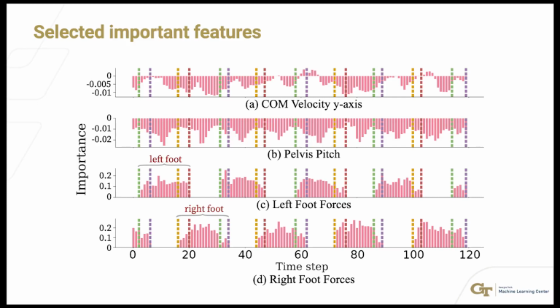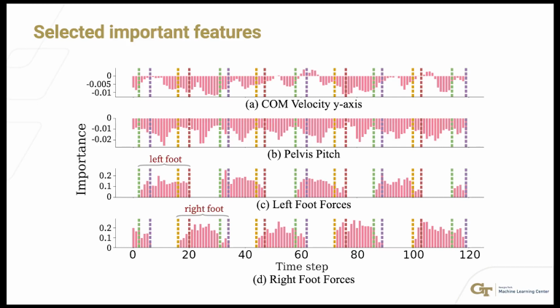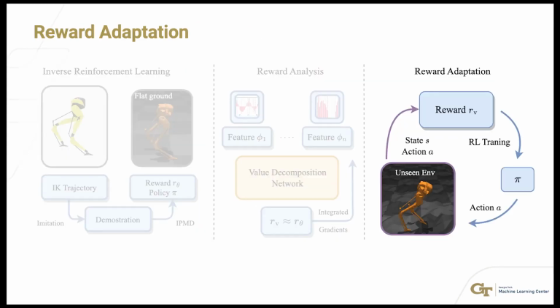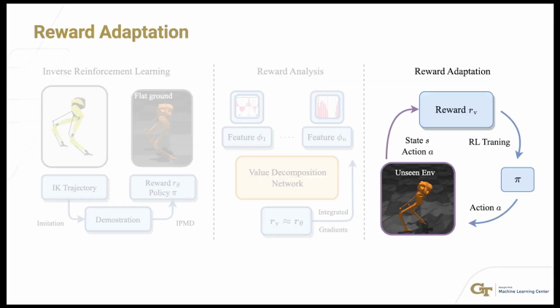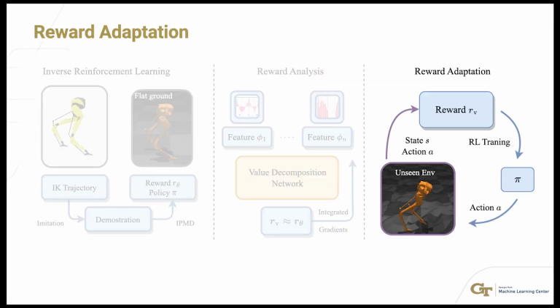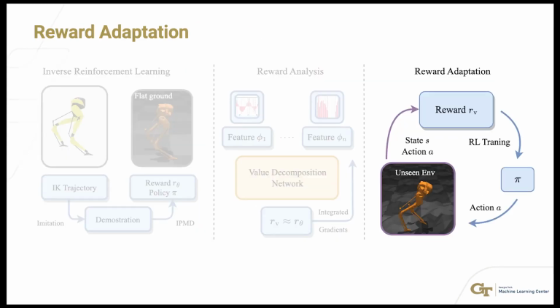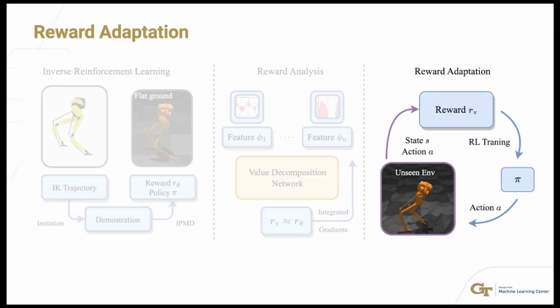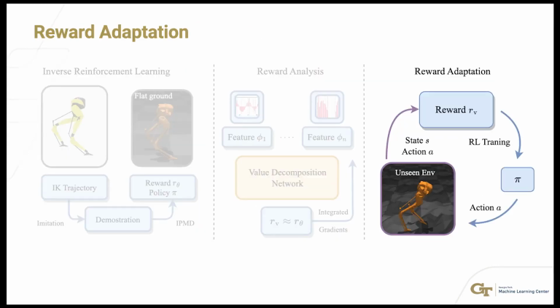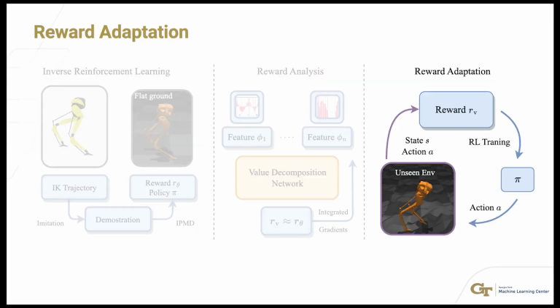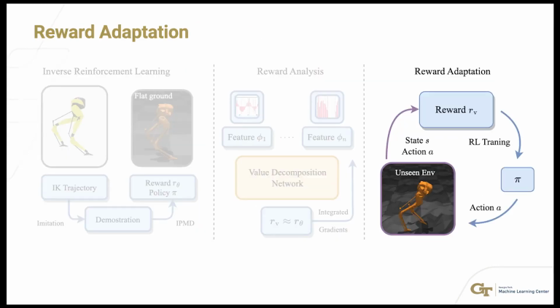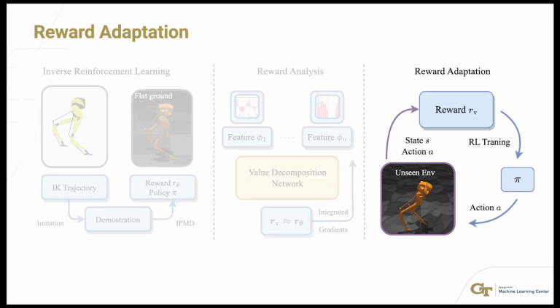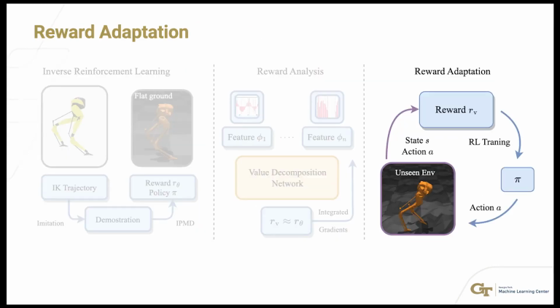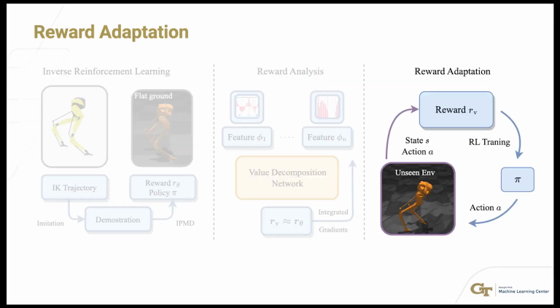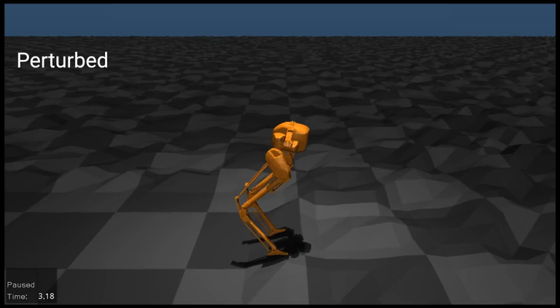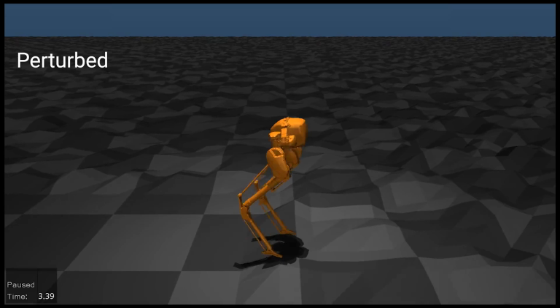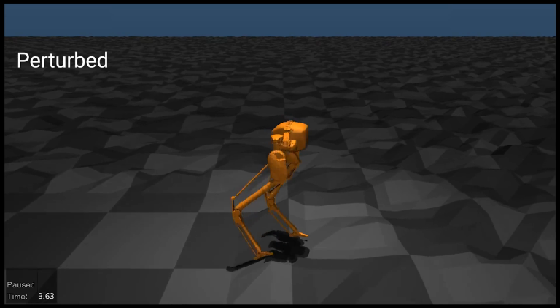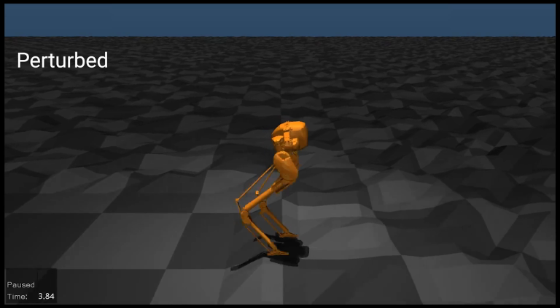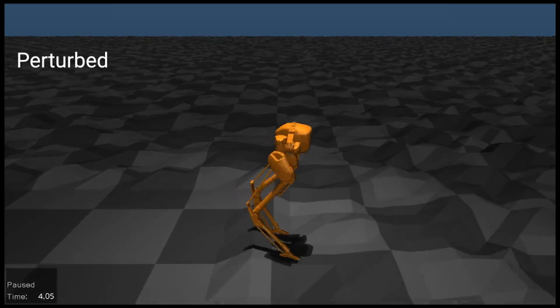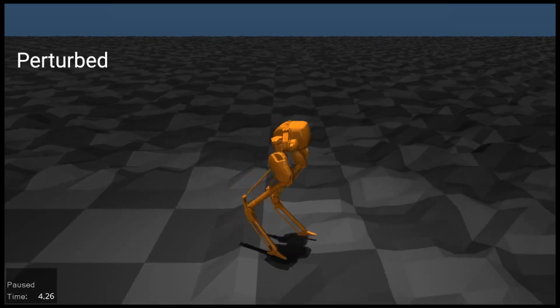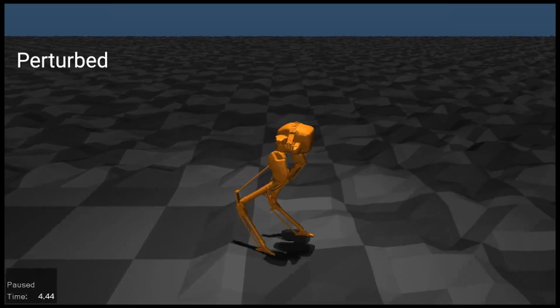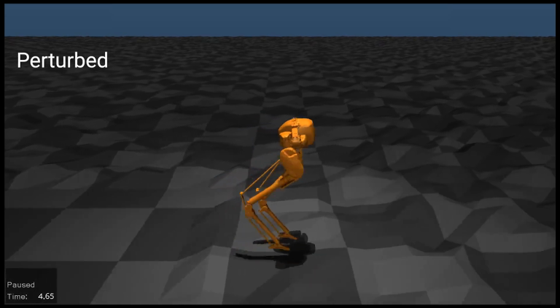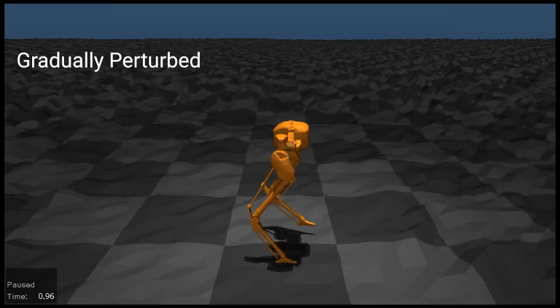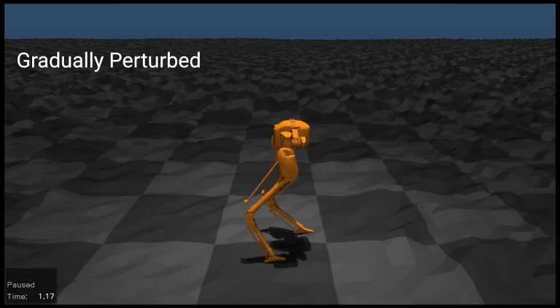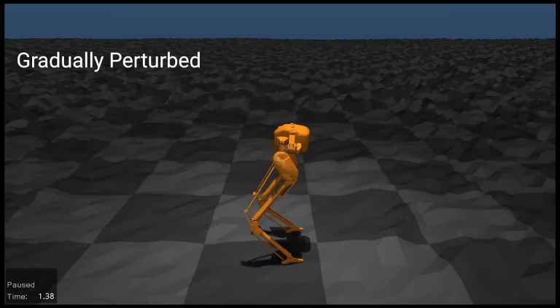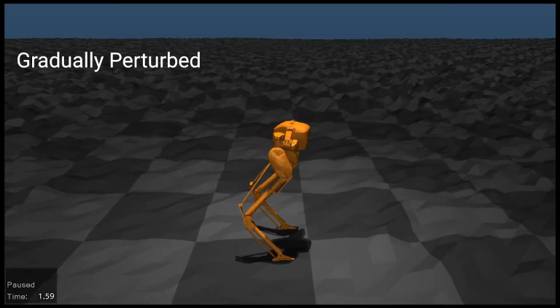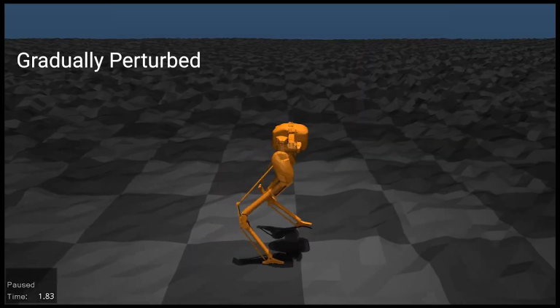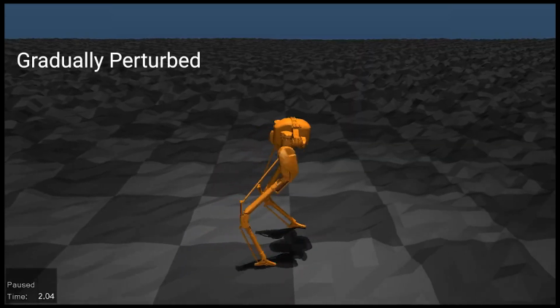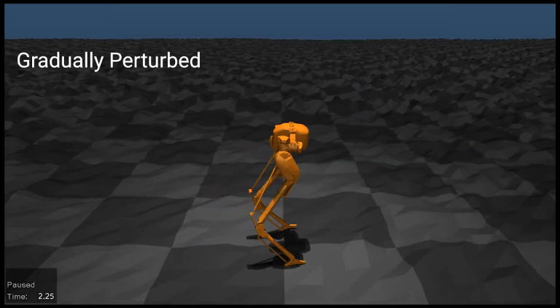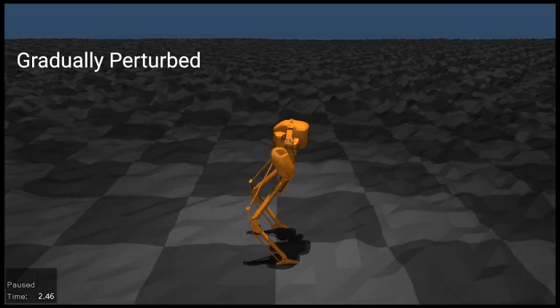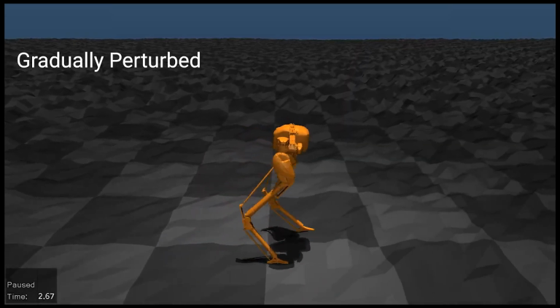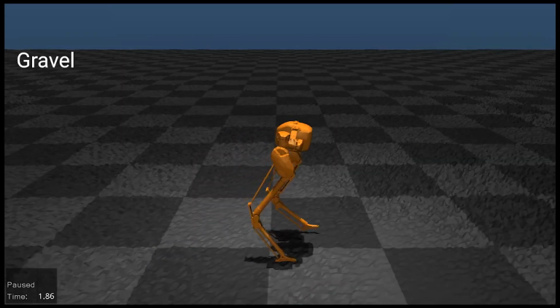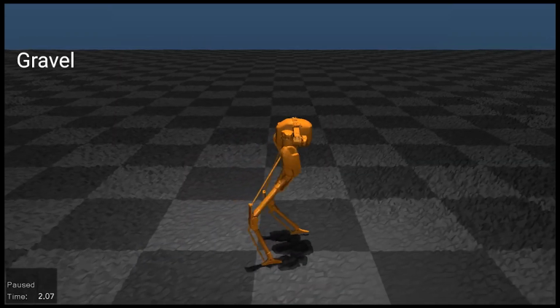We tested our robot on various terrains, which are depicted here, to assess the adaptability of the learned reward functions.